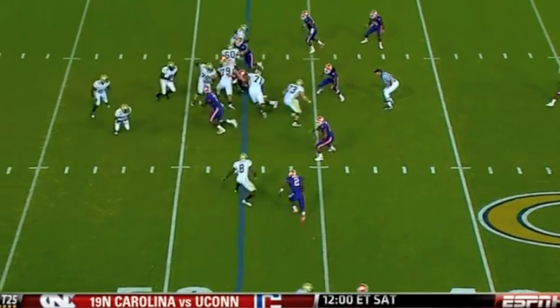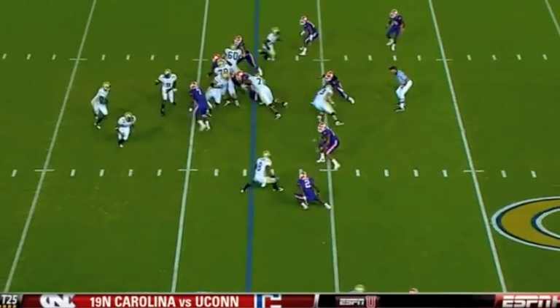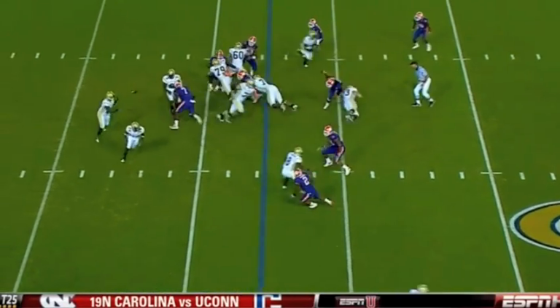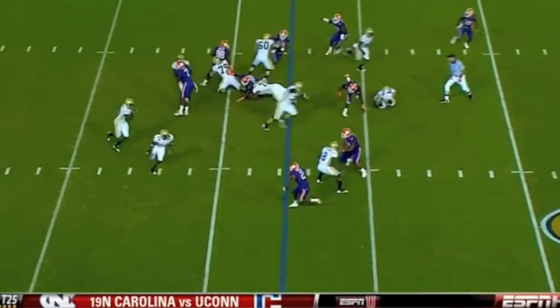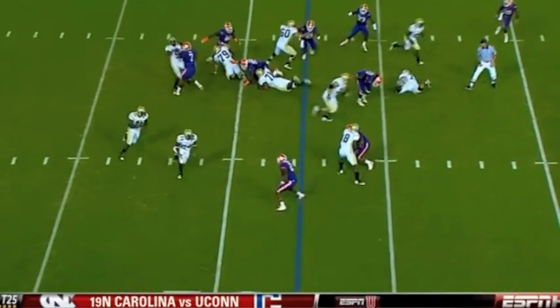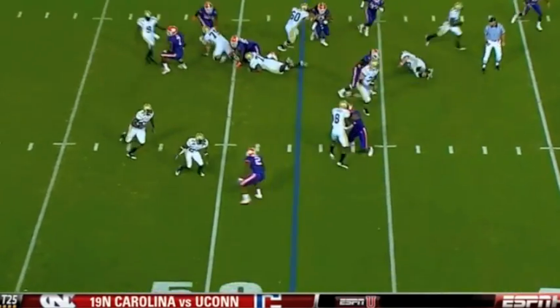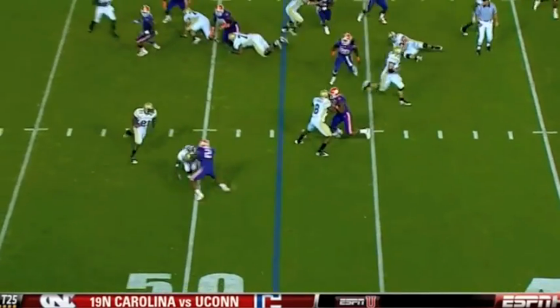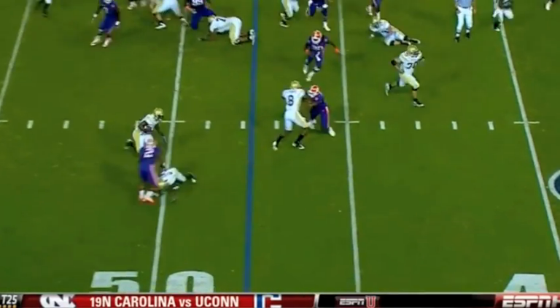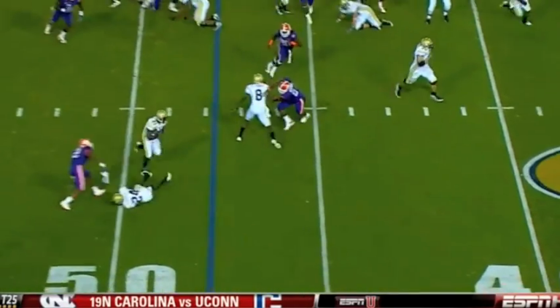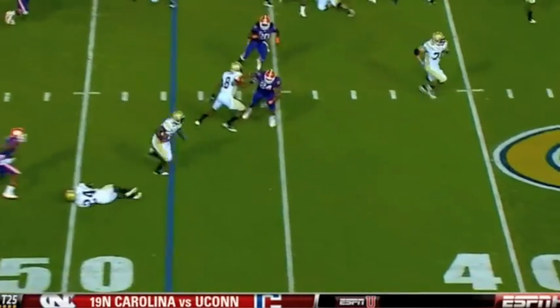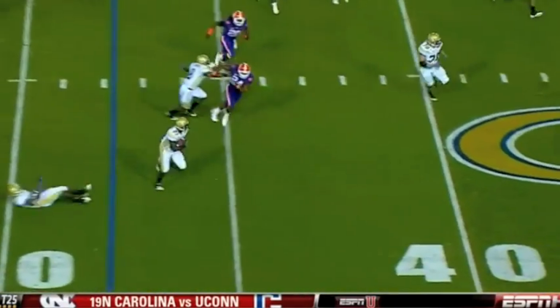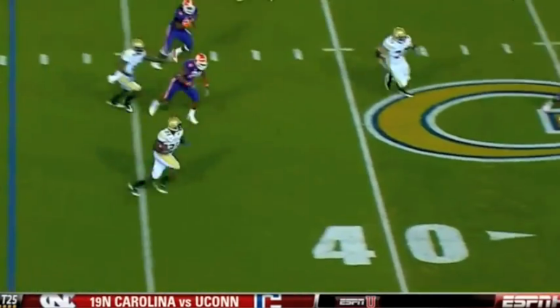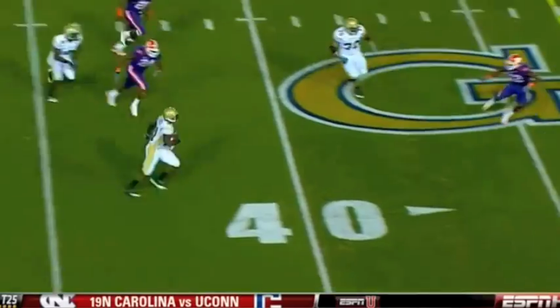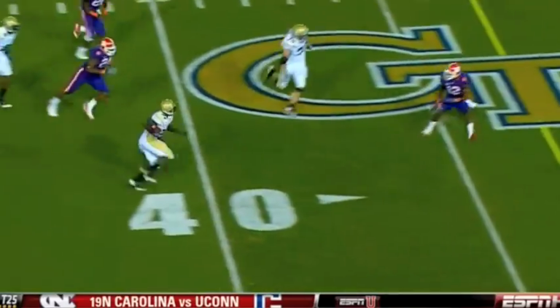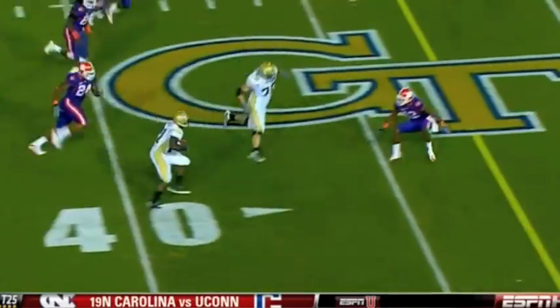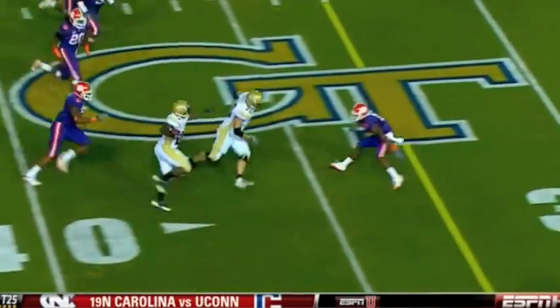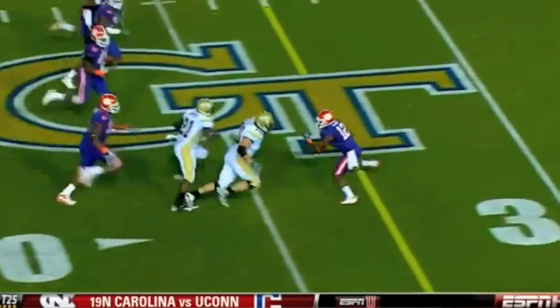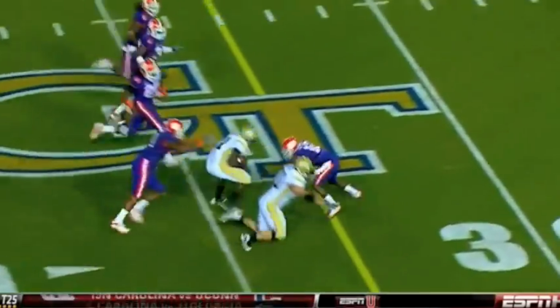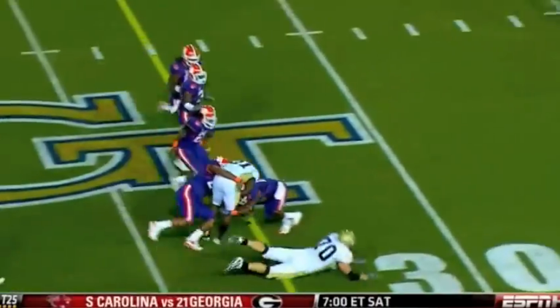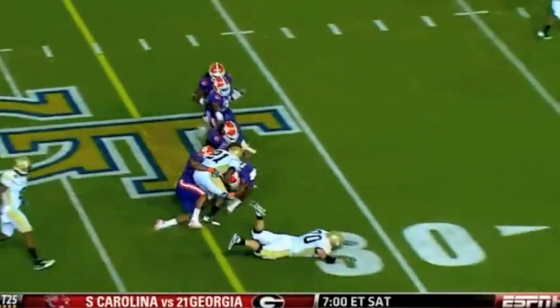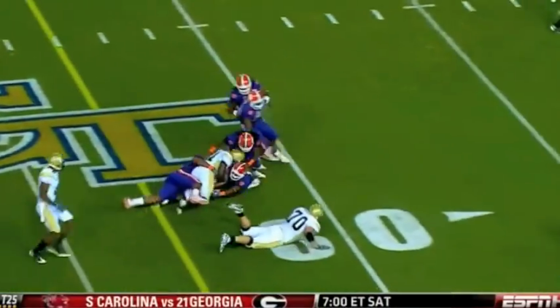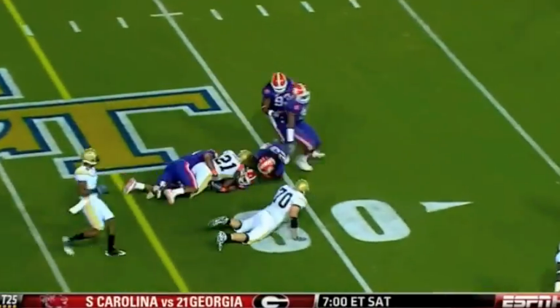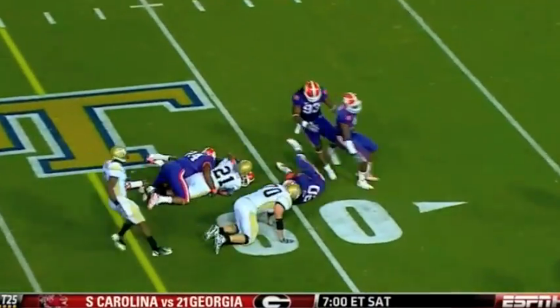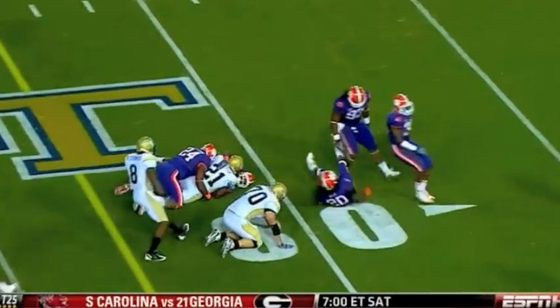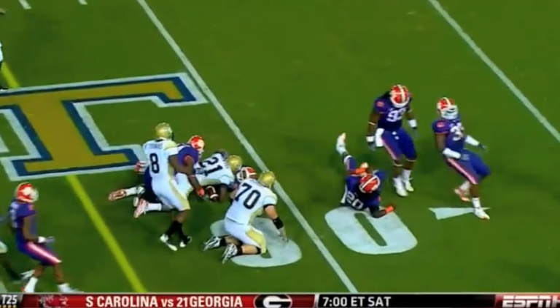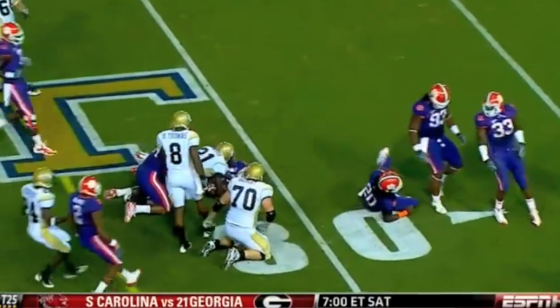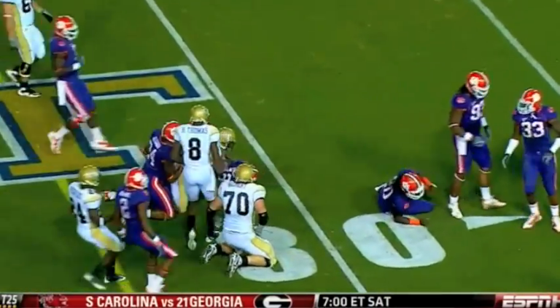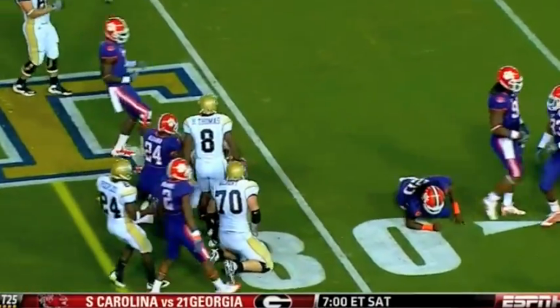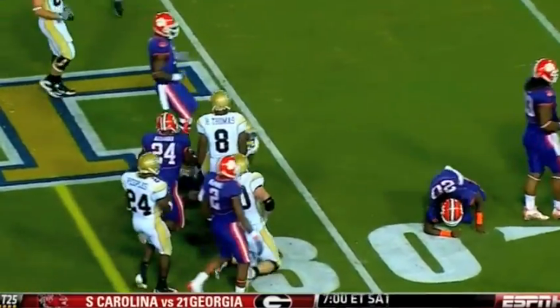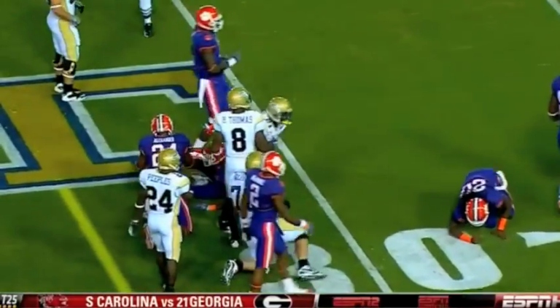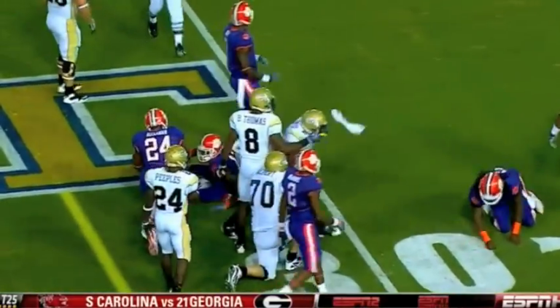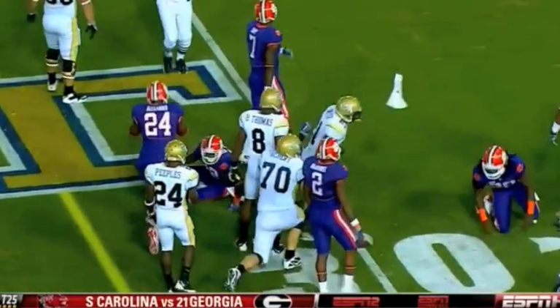Second down, Nesbitt on the pitch. Get in the corner is big Jonathan Dwyer. Lowers the head, powers for a first down.